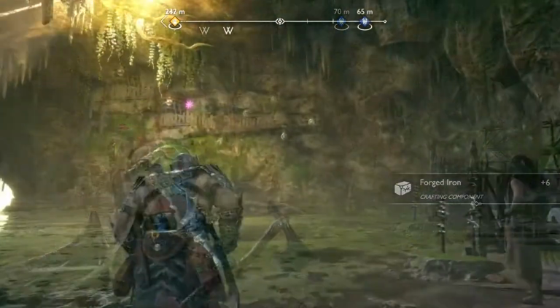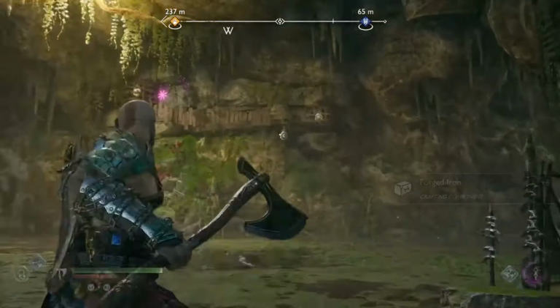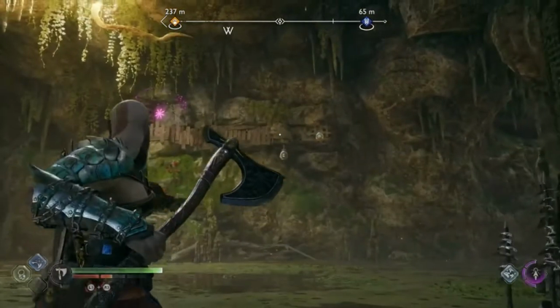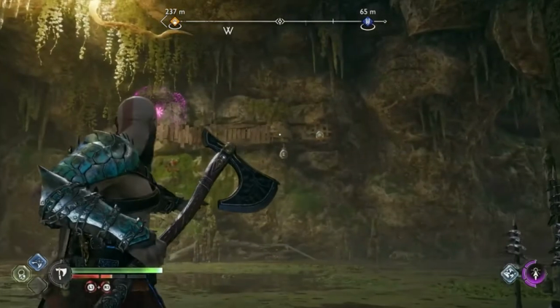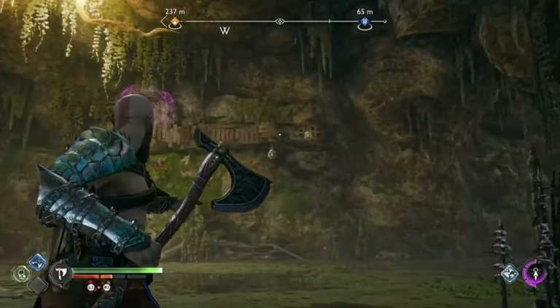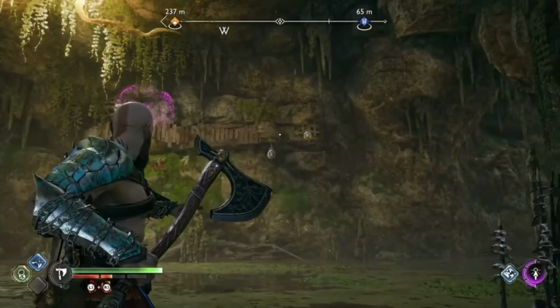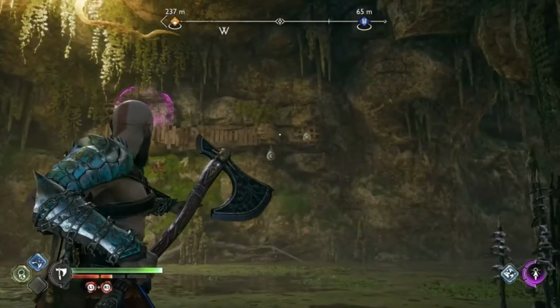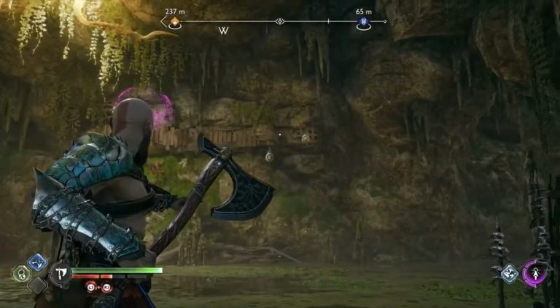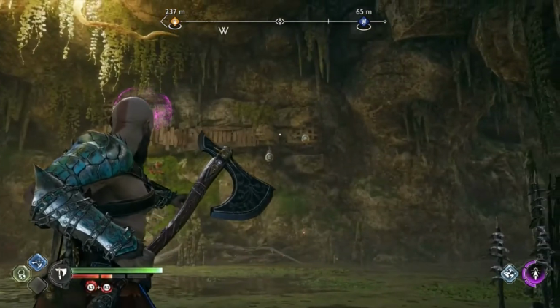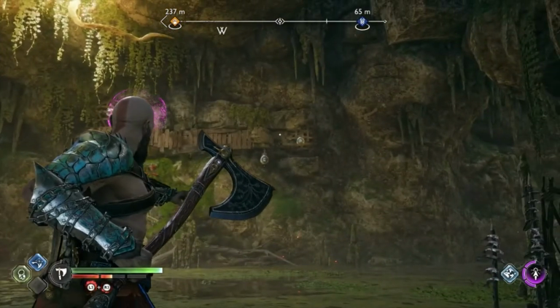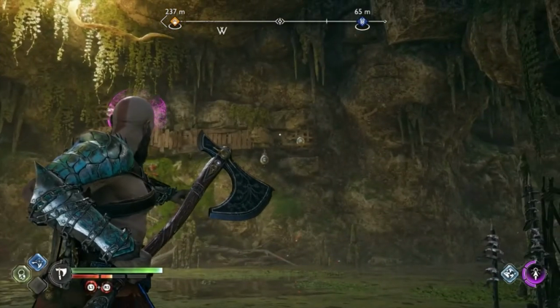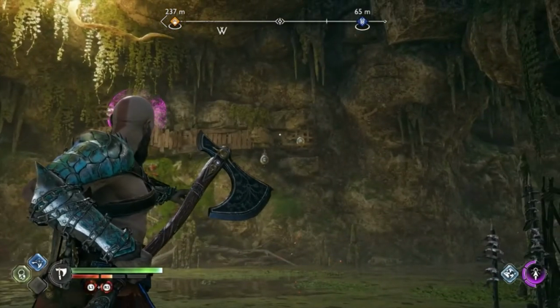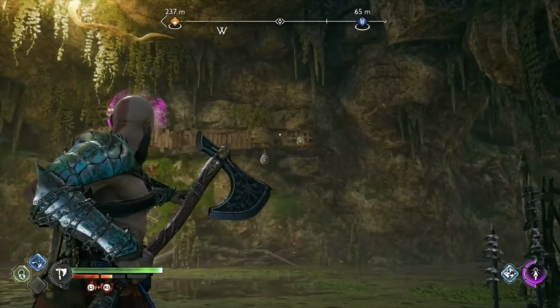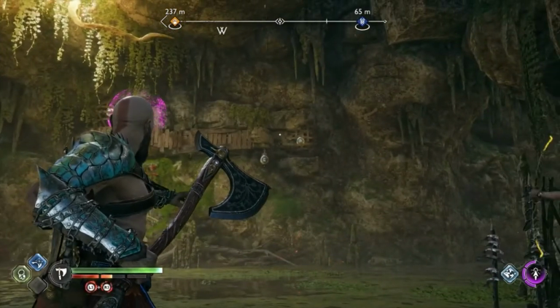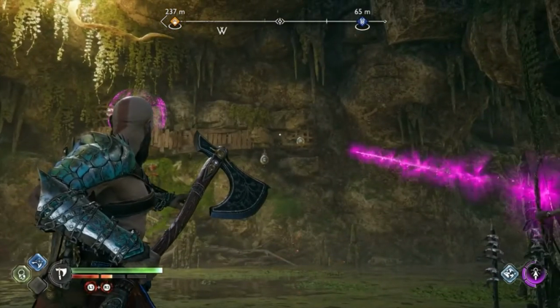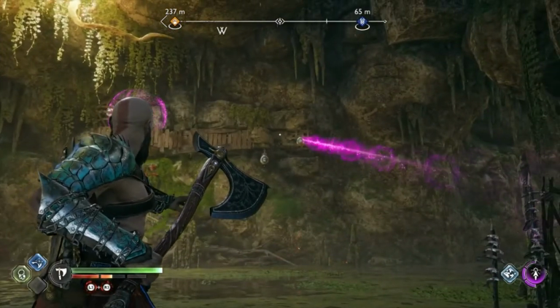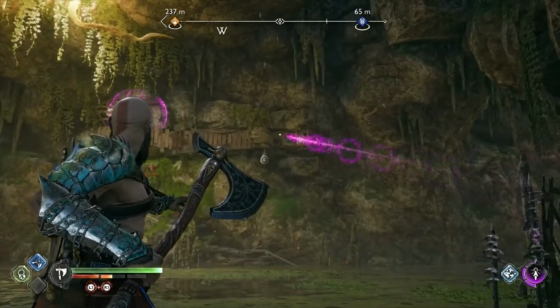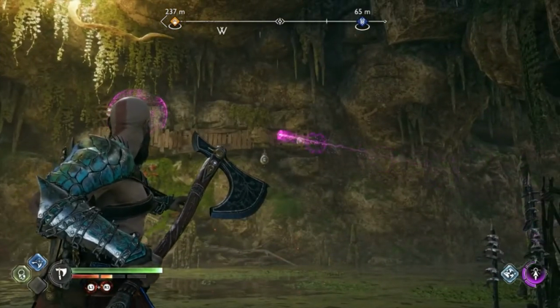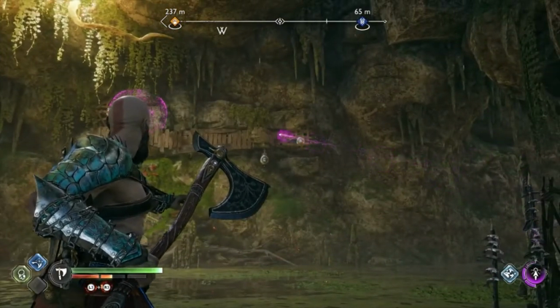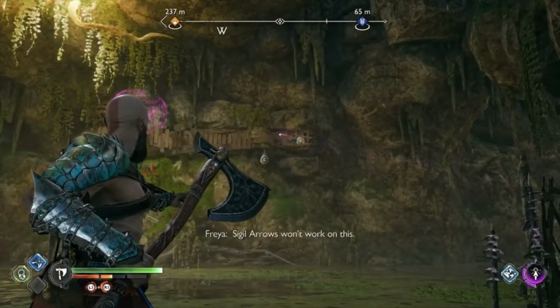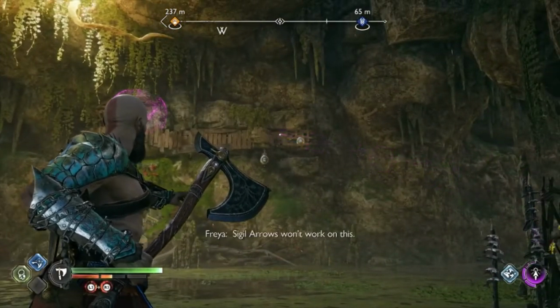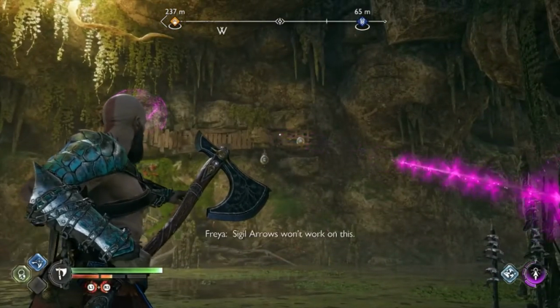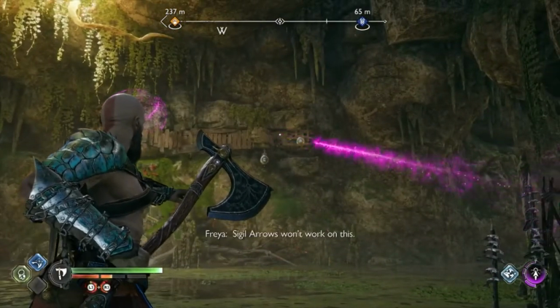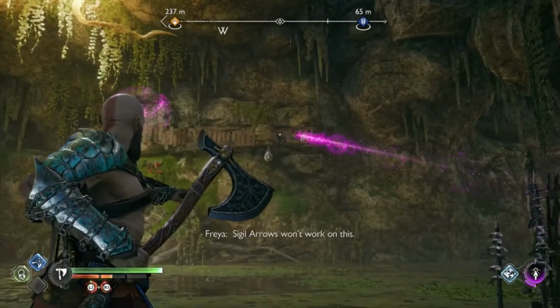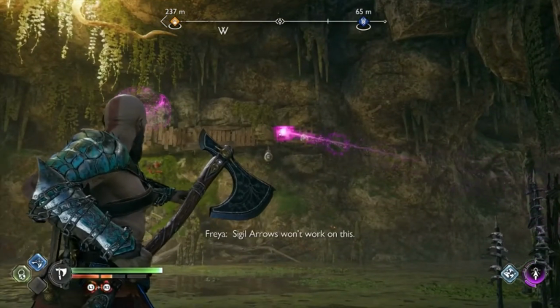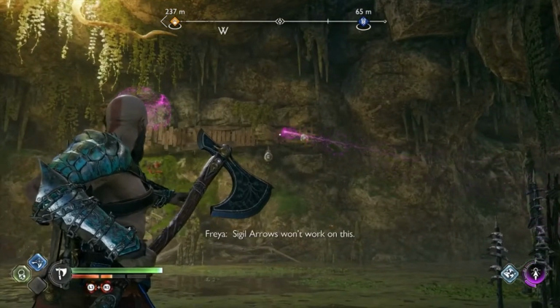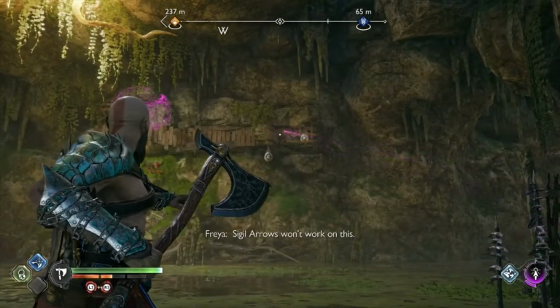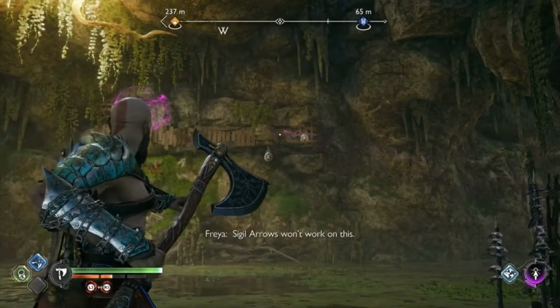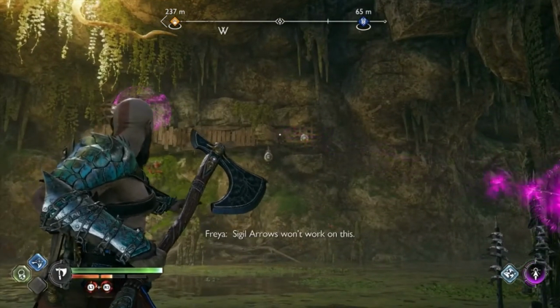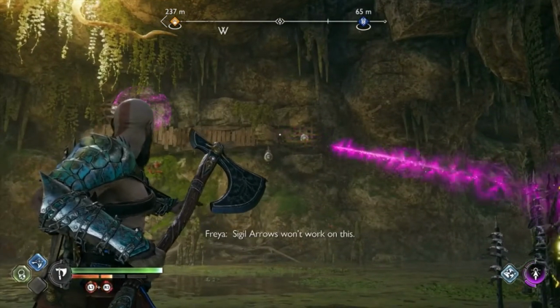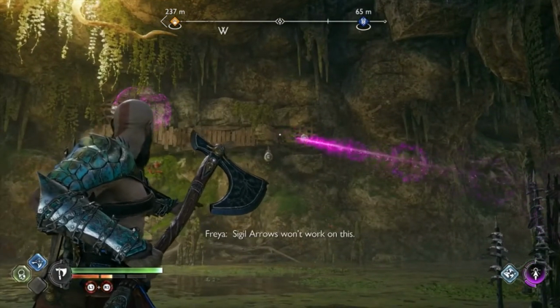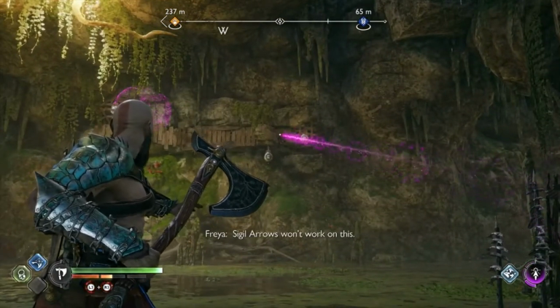Target the next bell with Freyja's sigil arrows three times and strike the bell with your Leviathan axe.